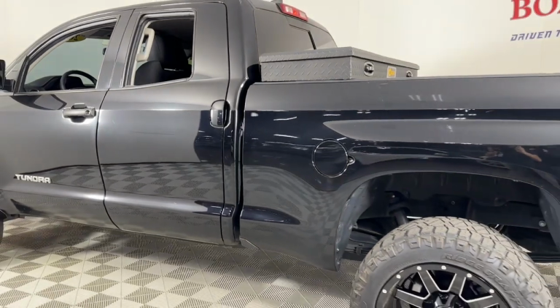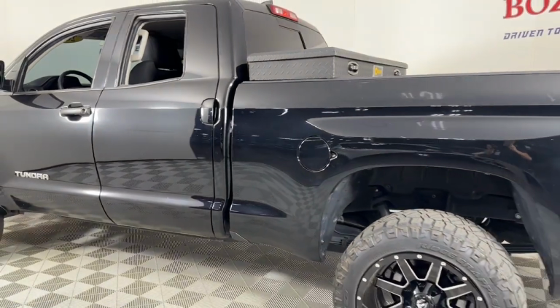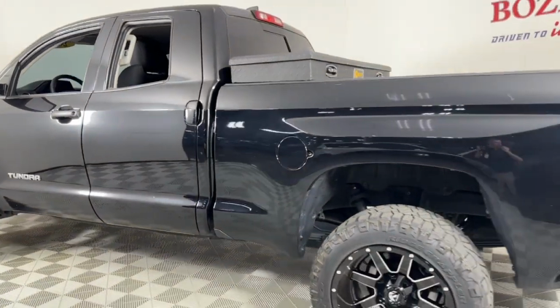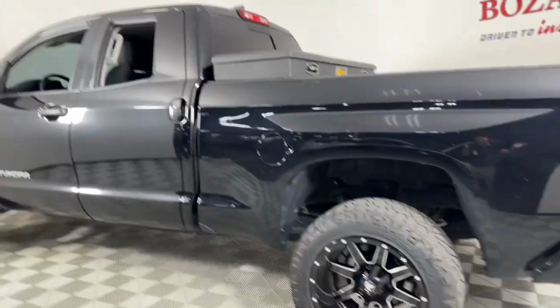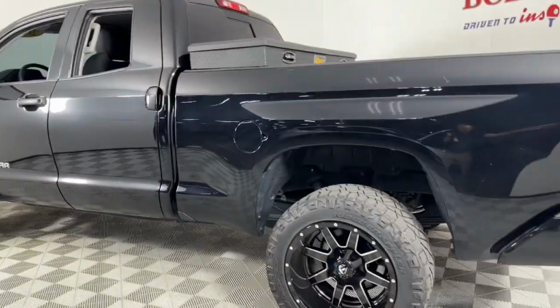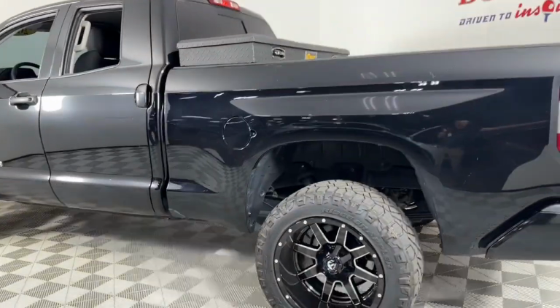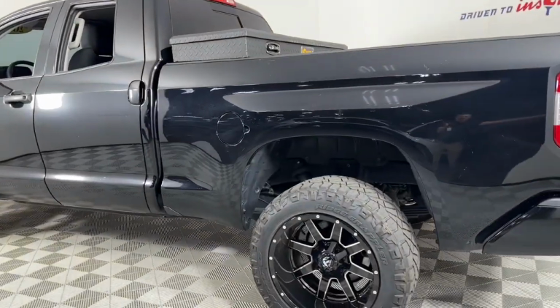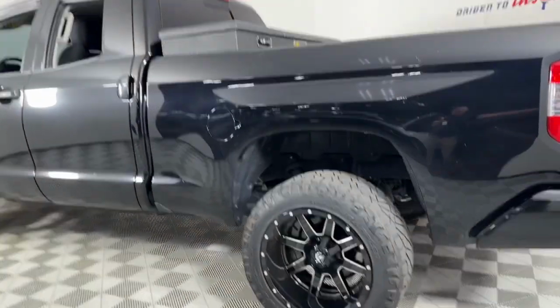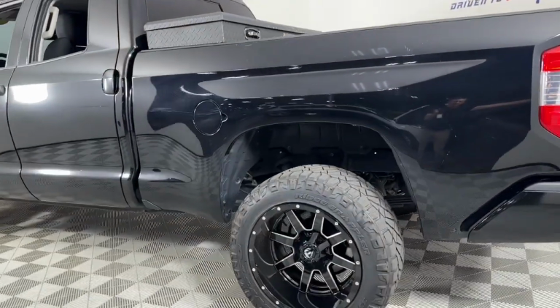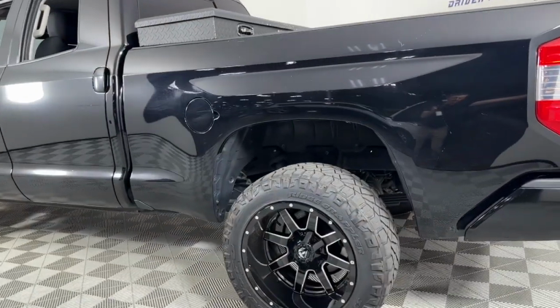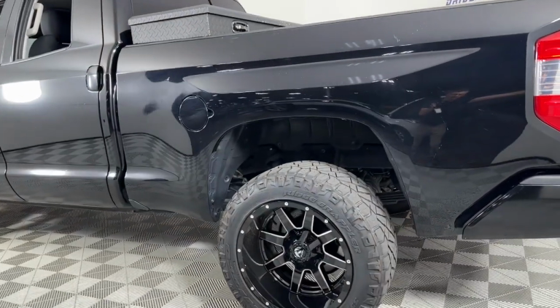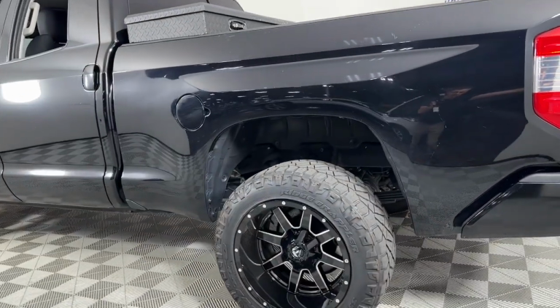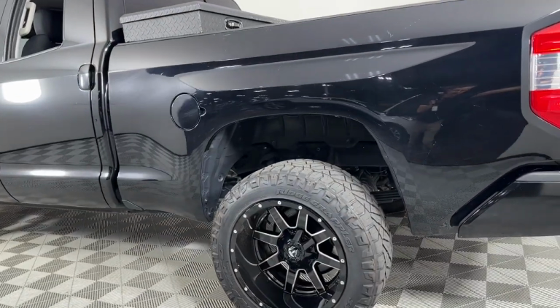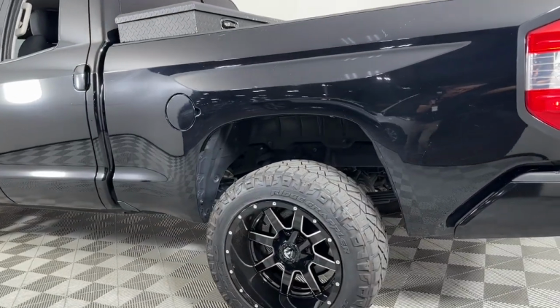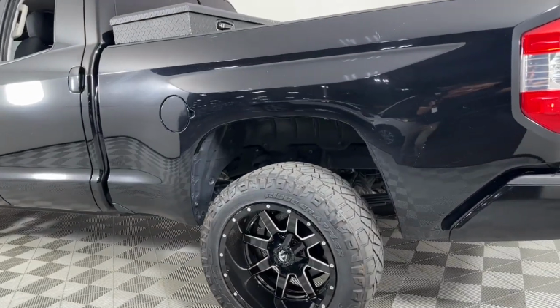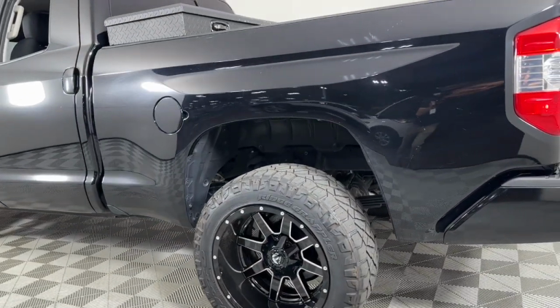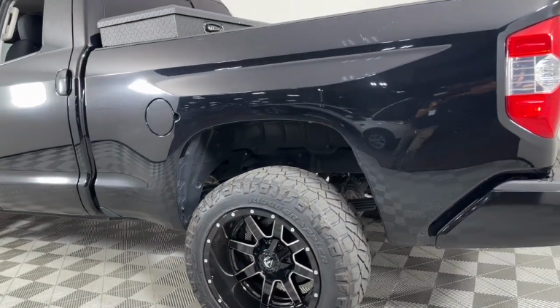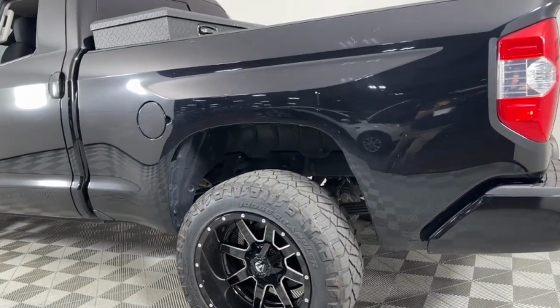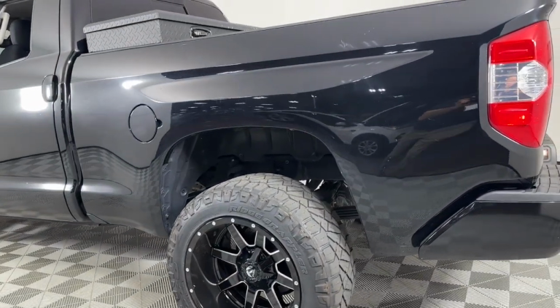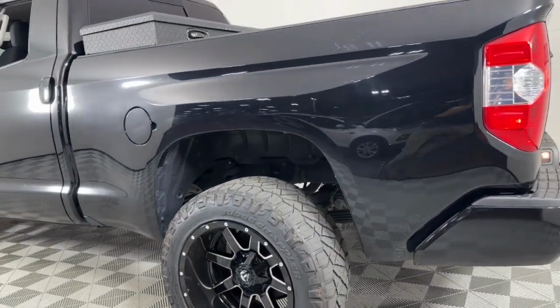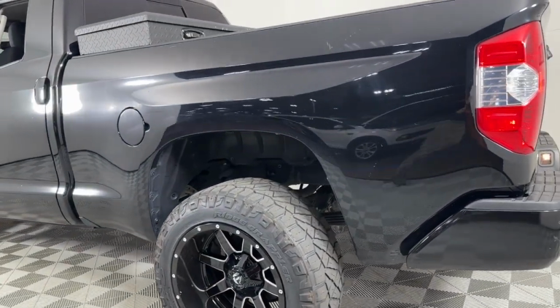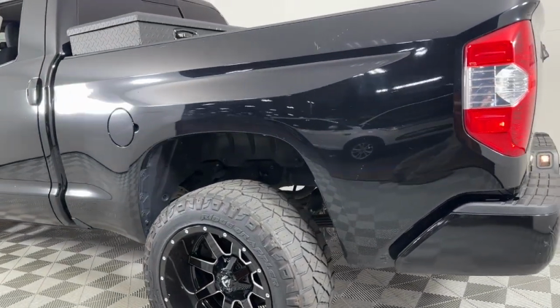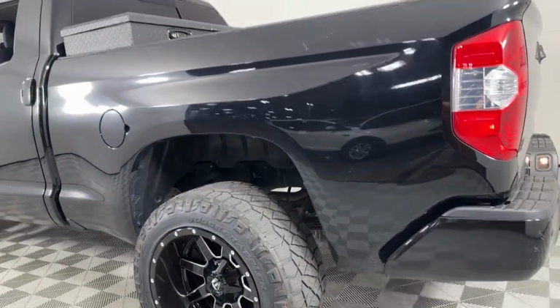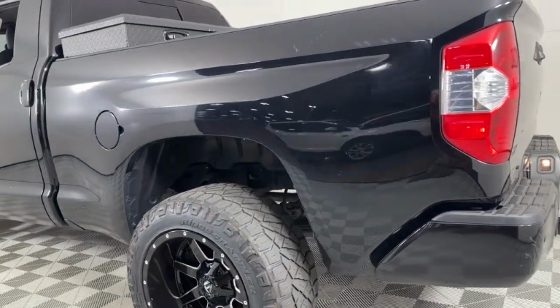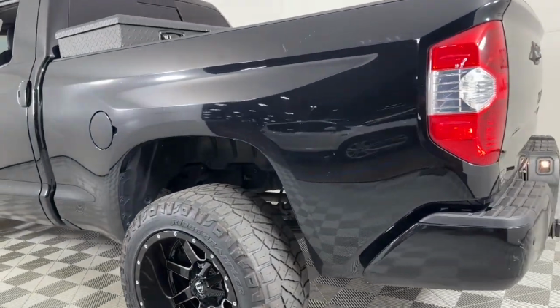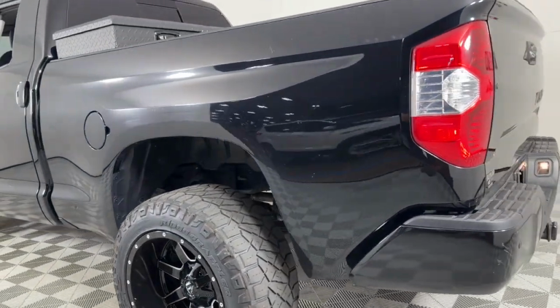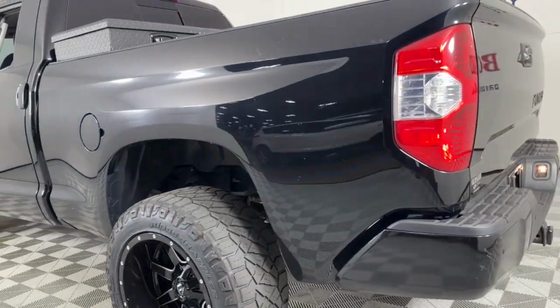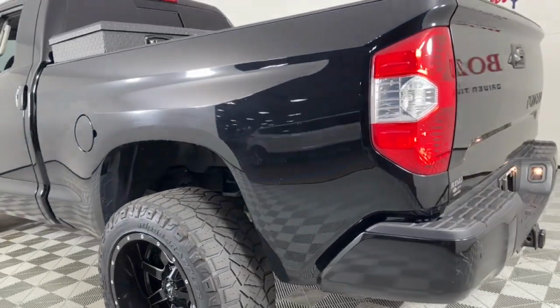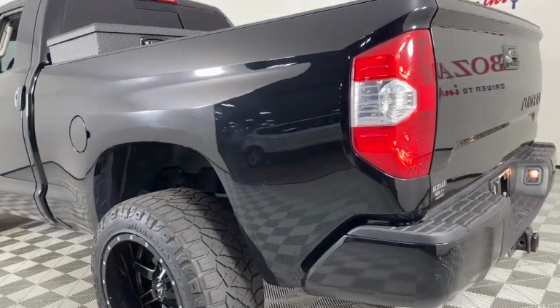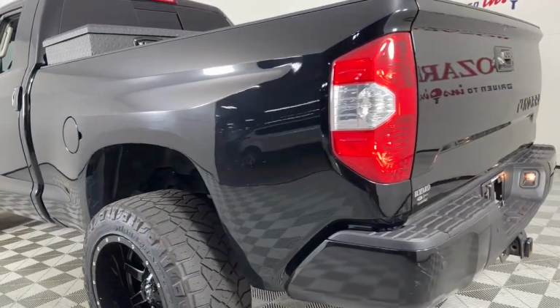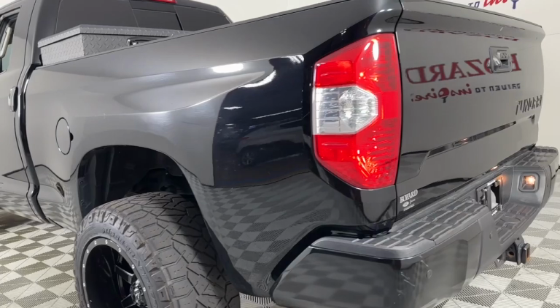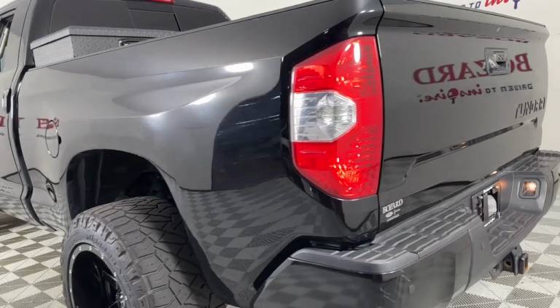Alarm, Traction Control, Tire Pressure Monitoring System, Rear Reading Lamps.